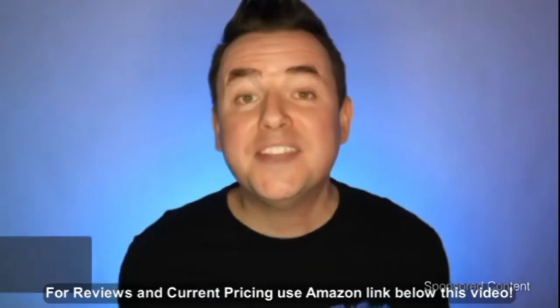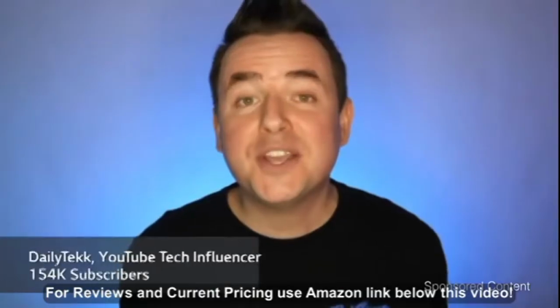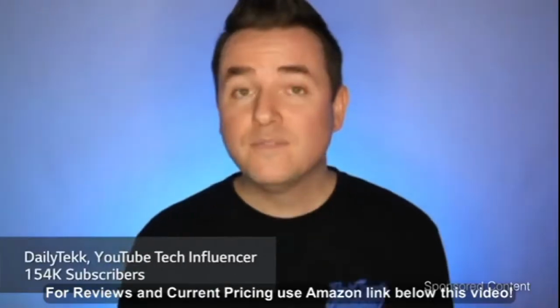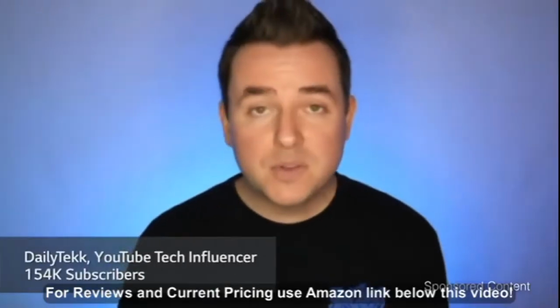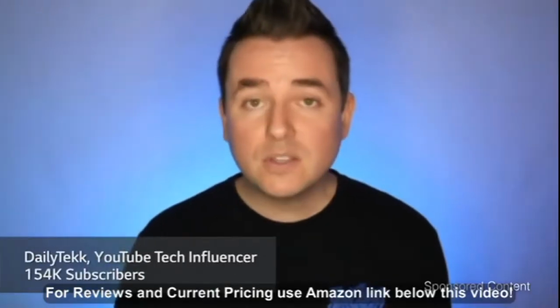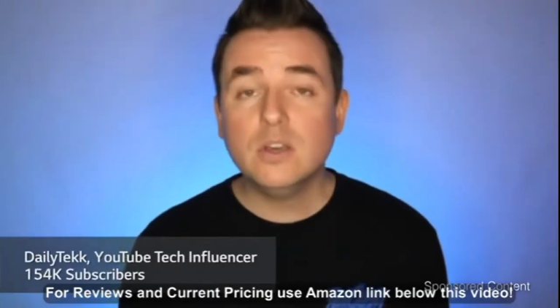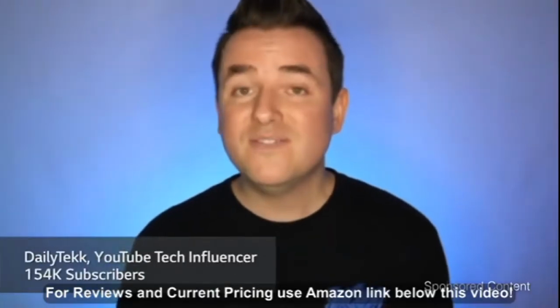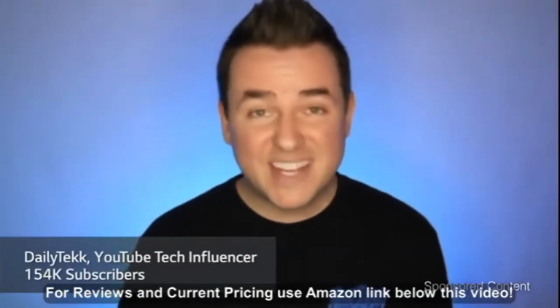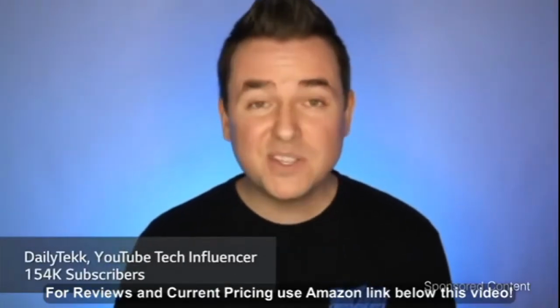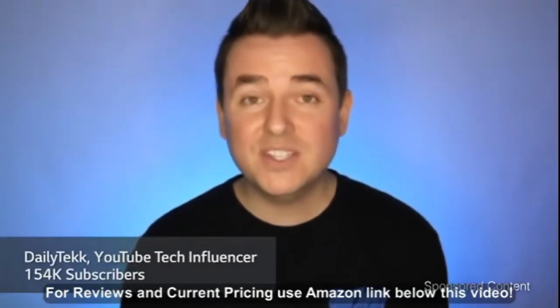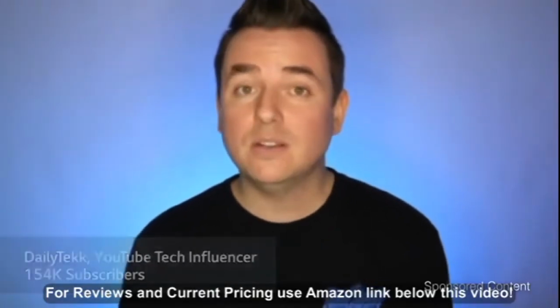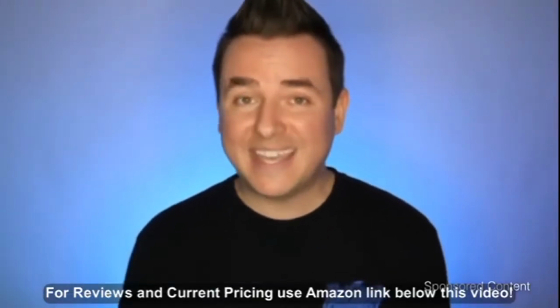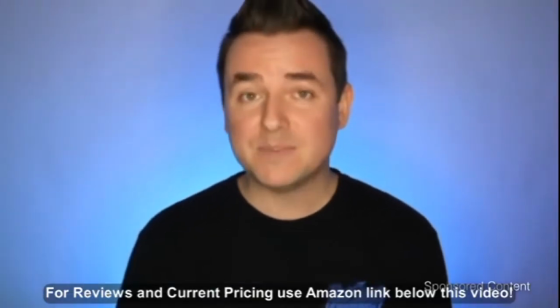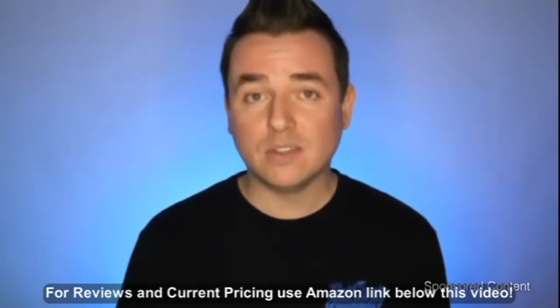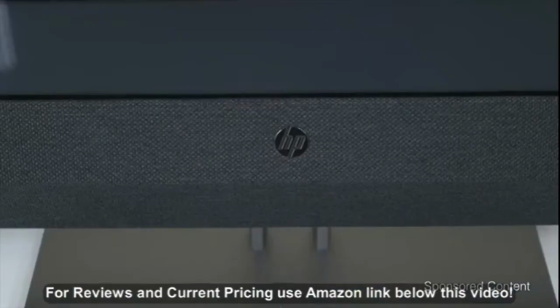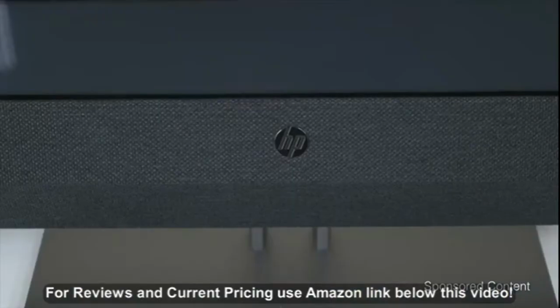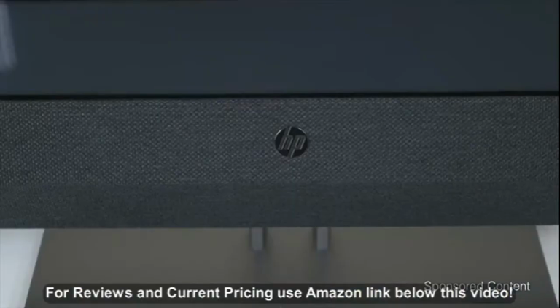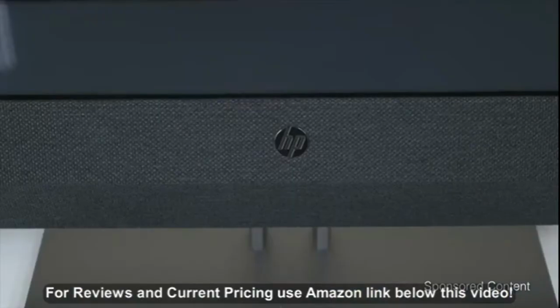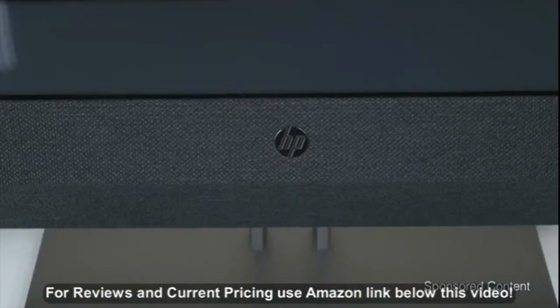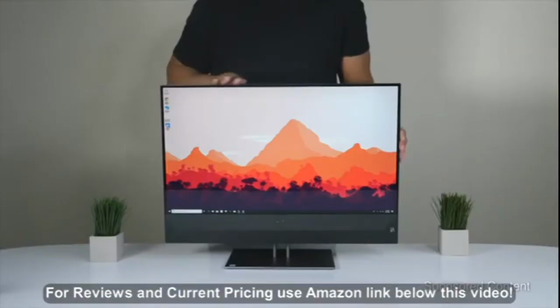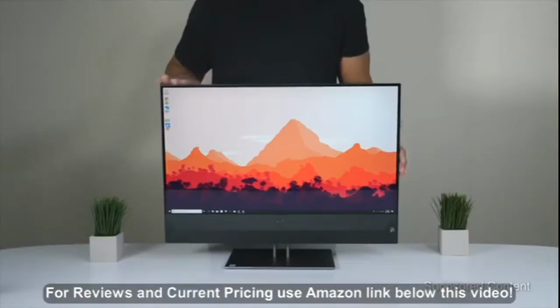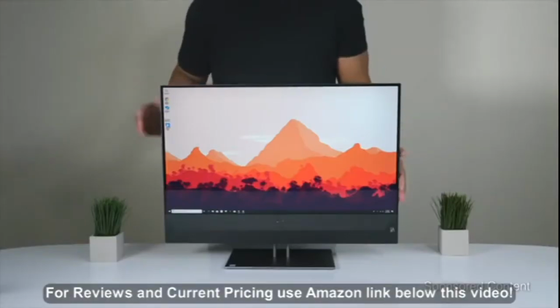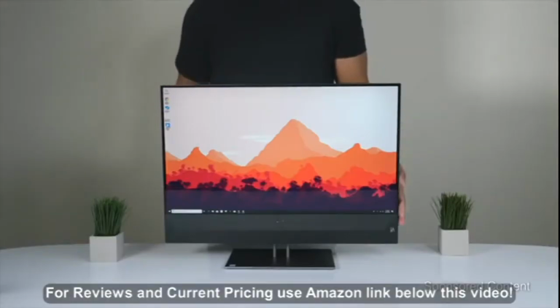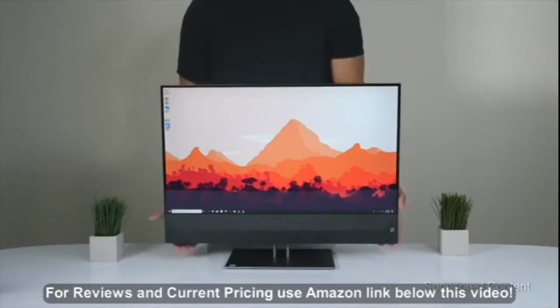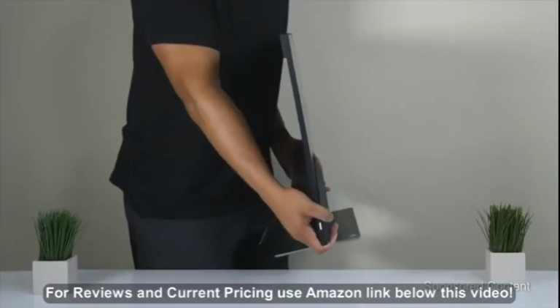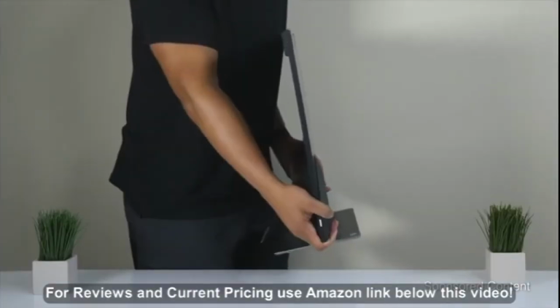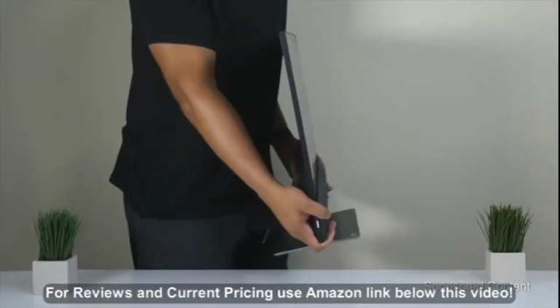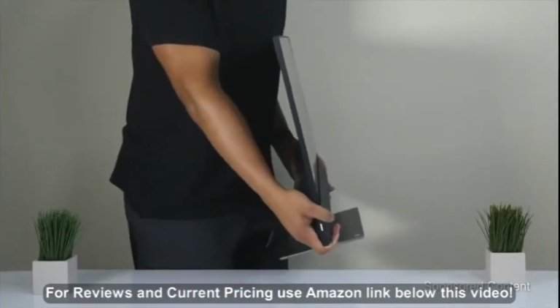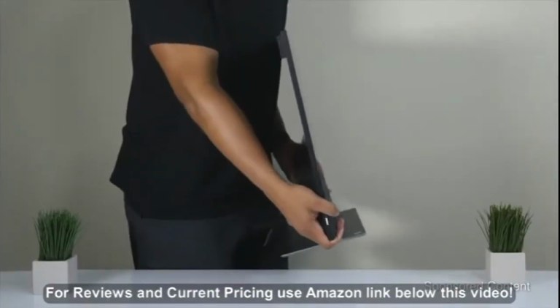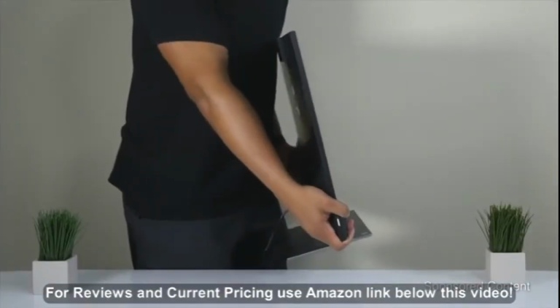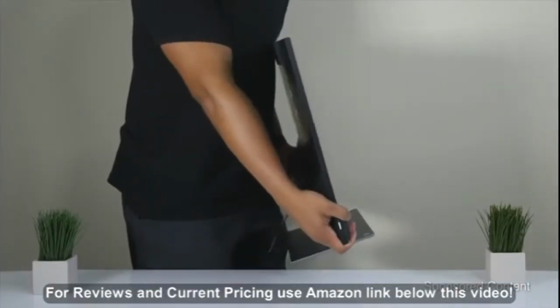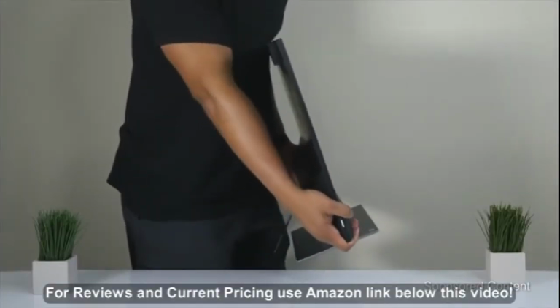Hey, it's Chris. Photos look good, videos look good, games look good — this thing looks sharp. This is it. Incredibly thin, even for an all-in-one PC.